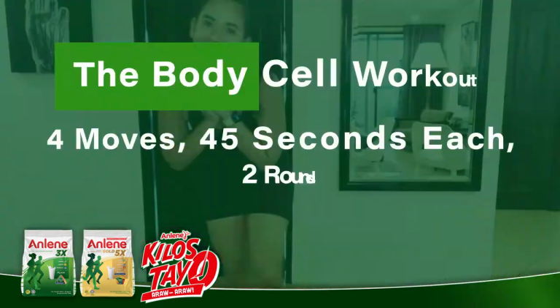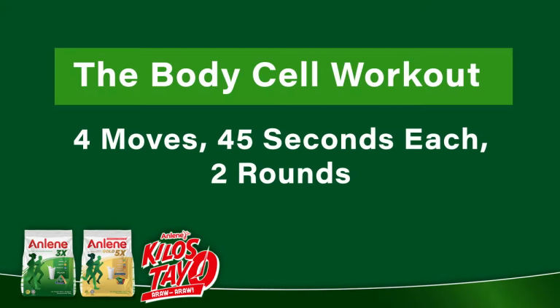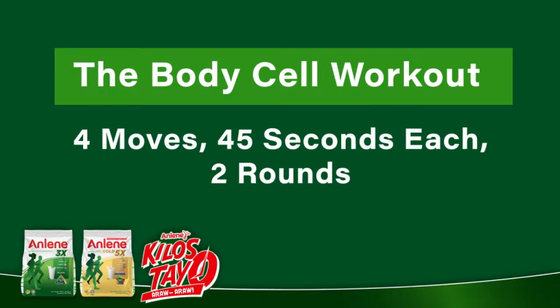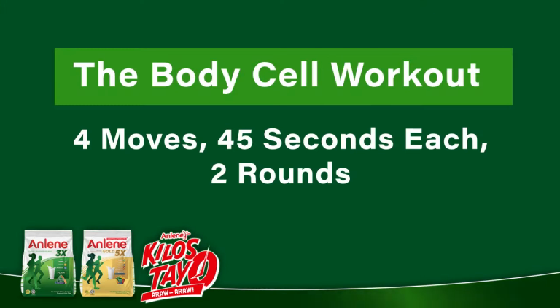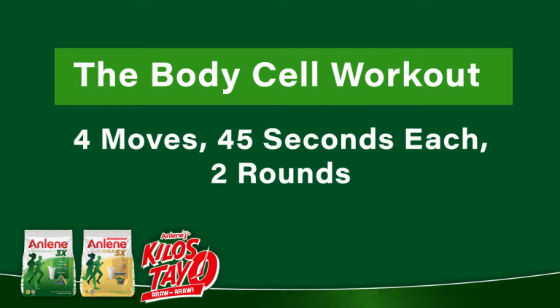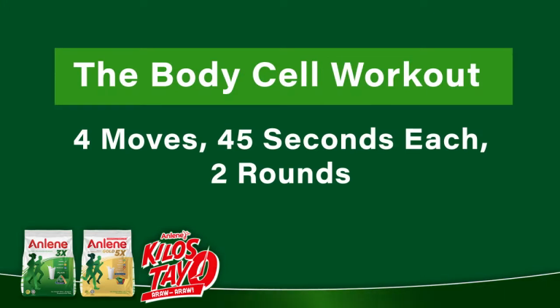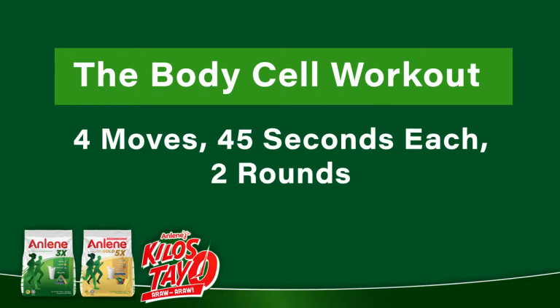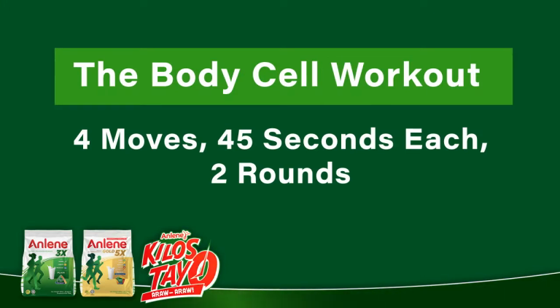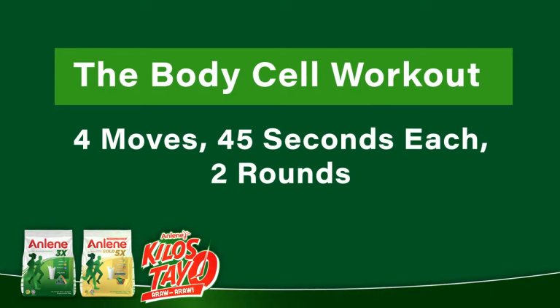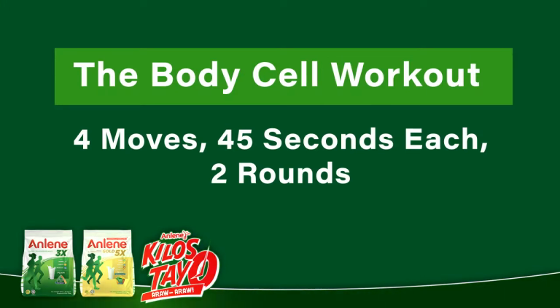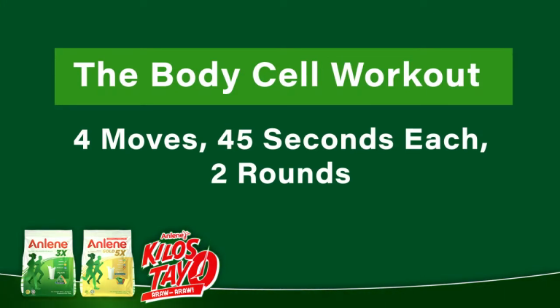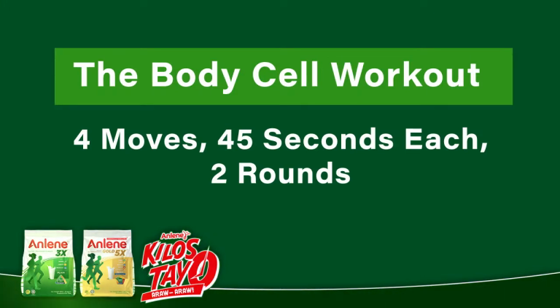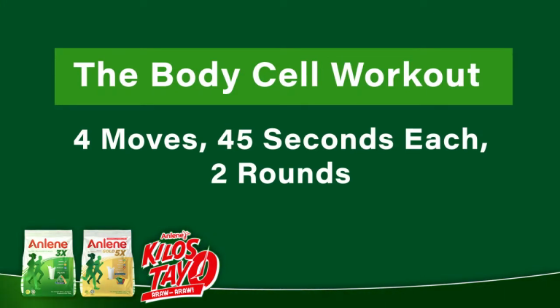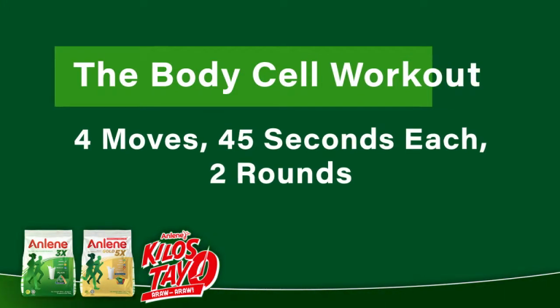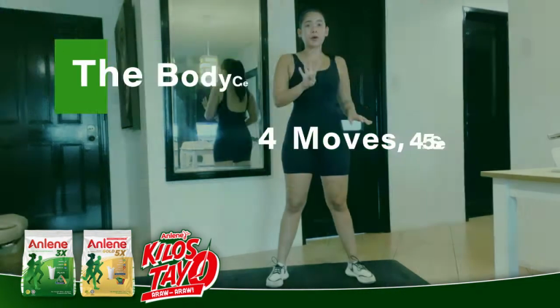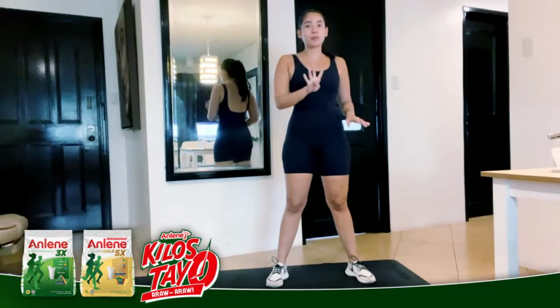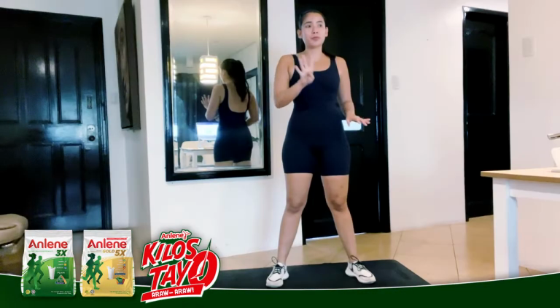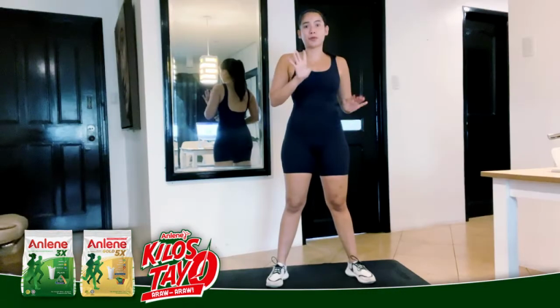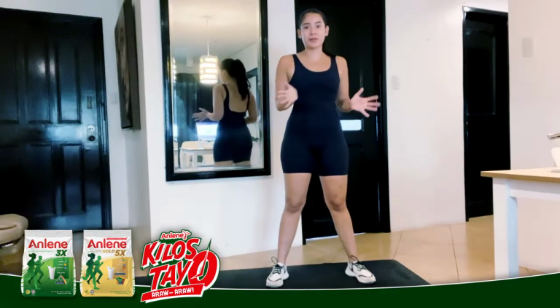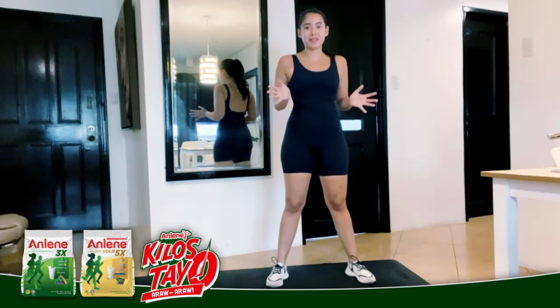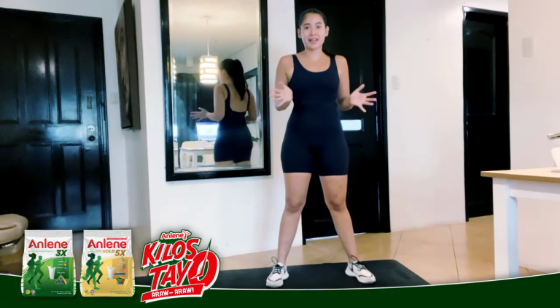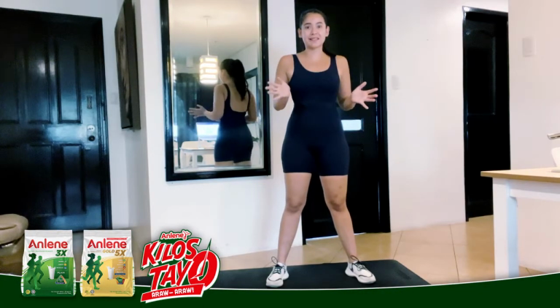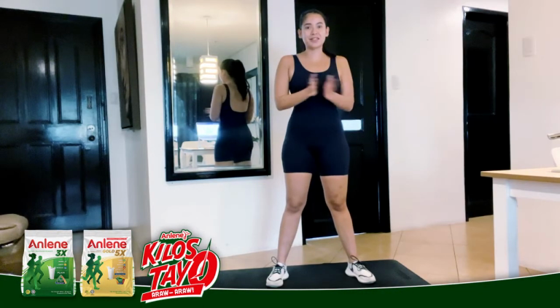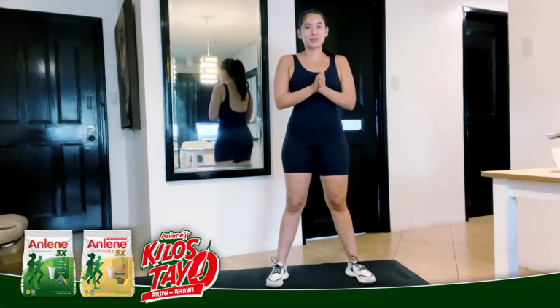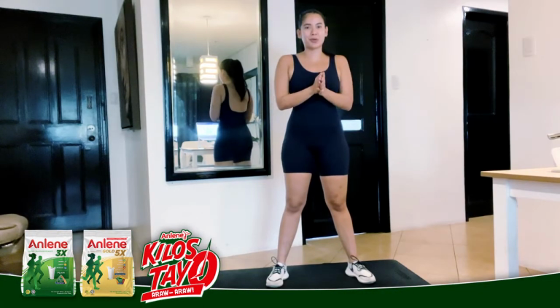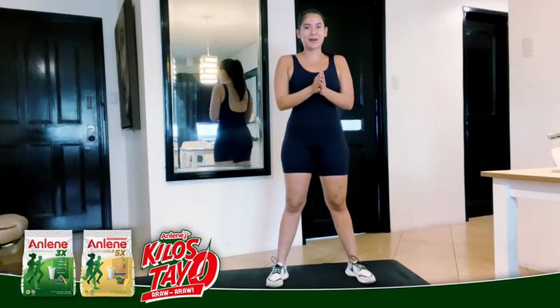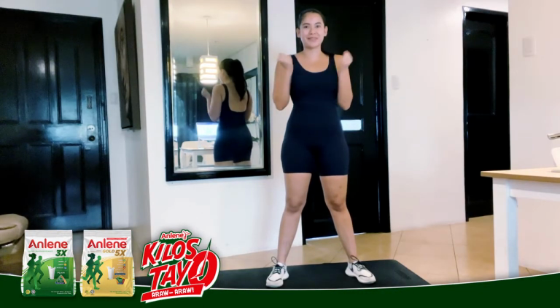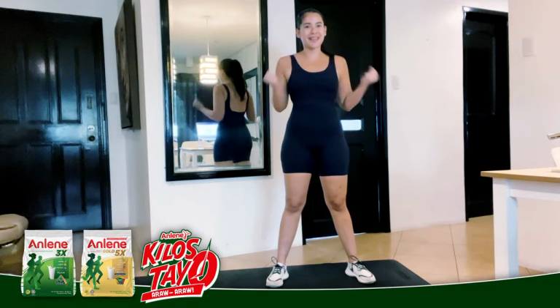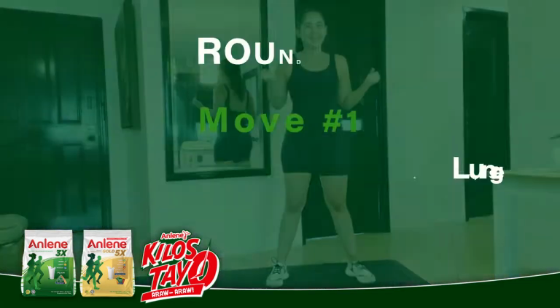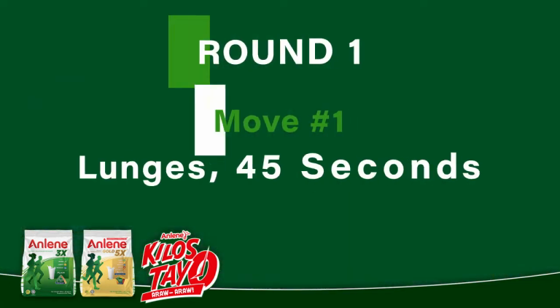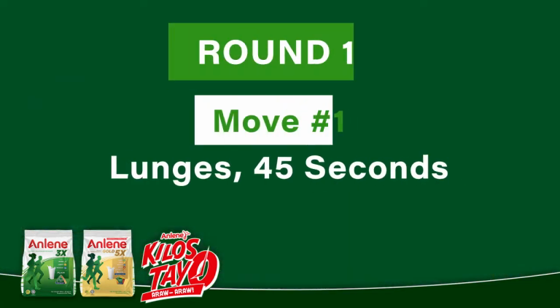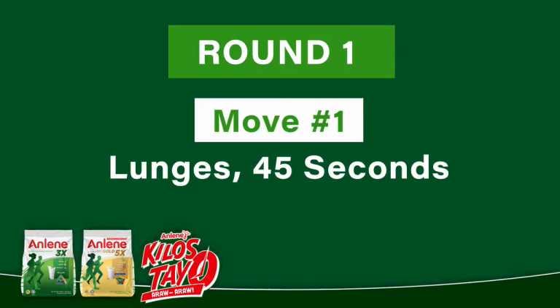Today we'll be working Tabata style. It's going to be four moves, 45 seconds each, two rounds. Let's get started.